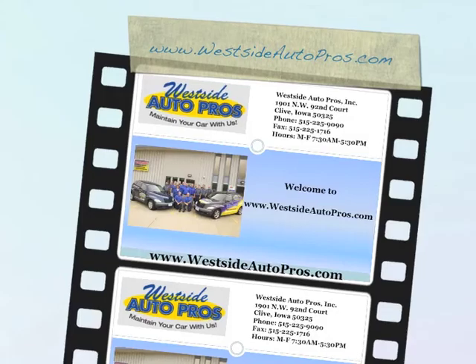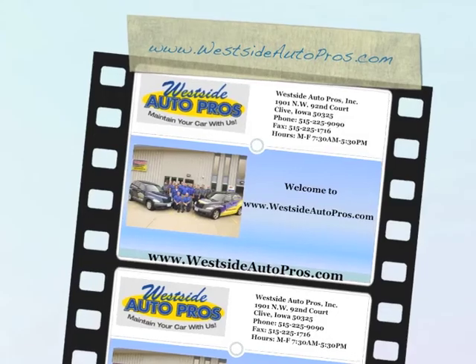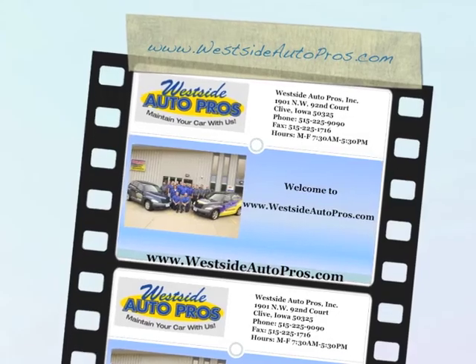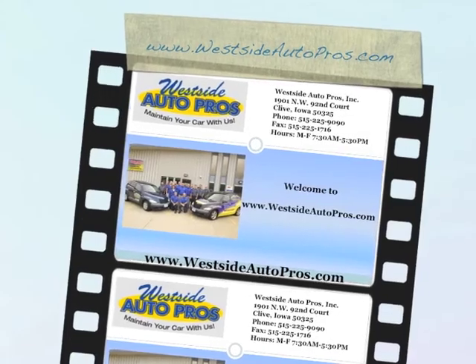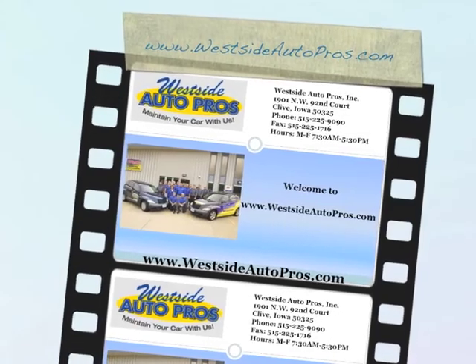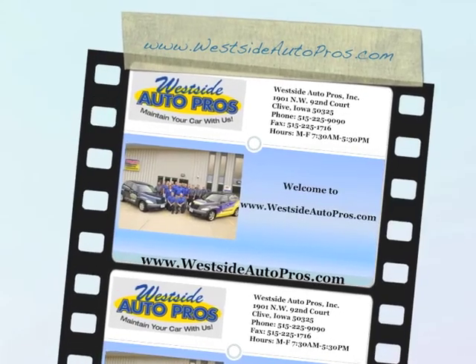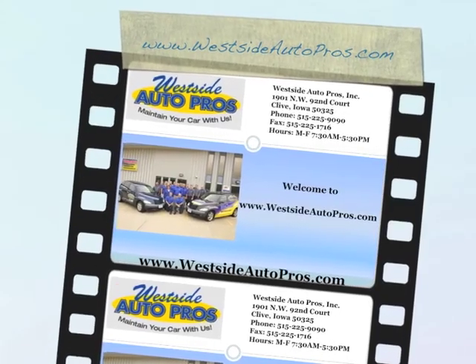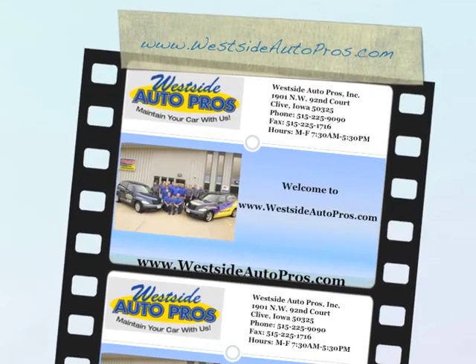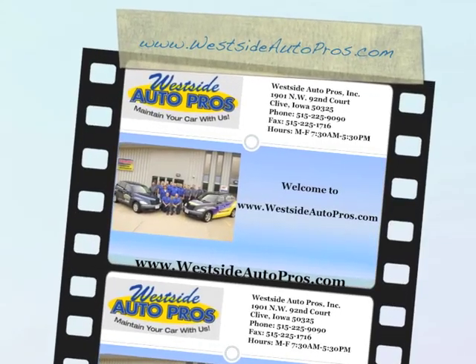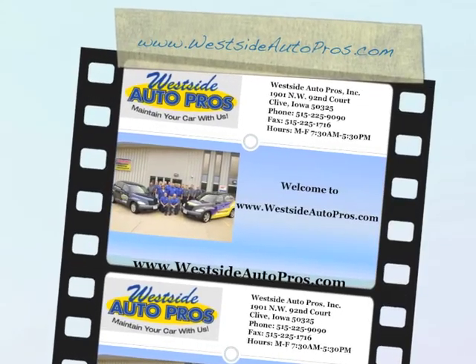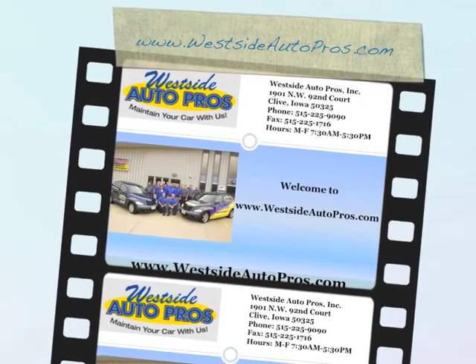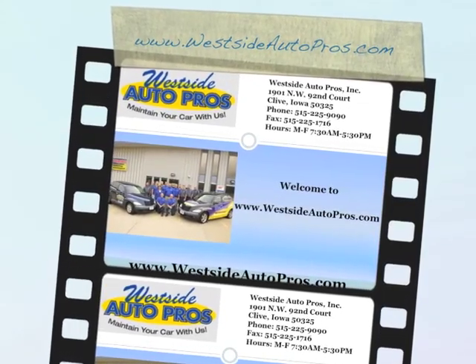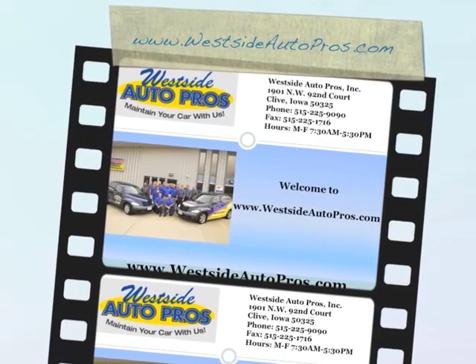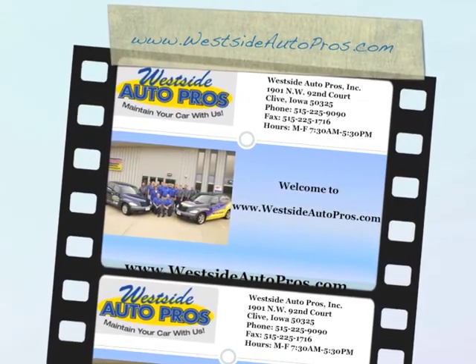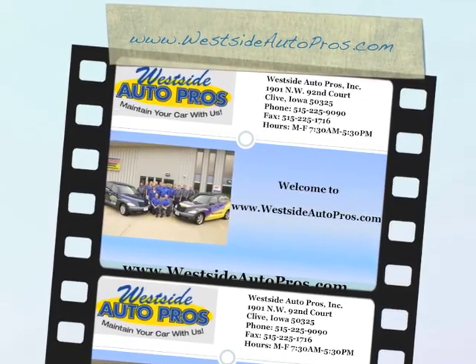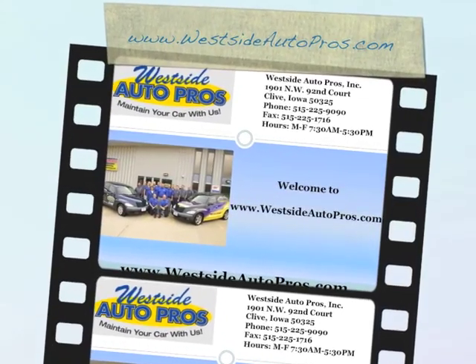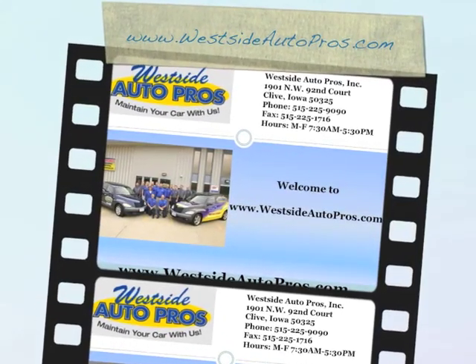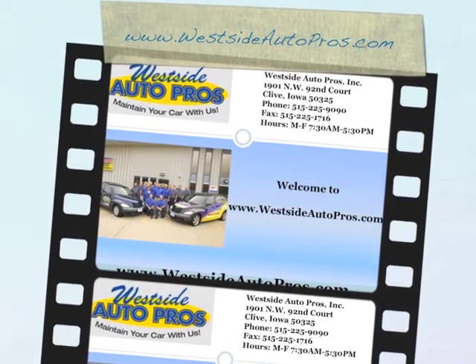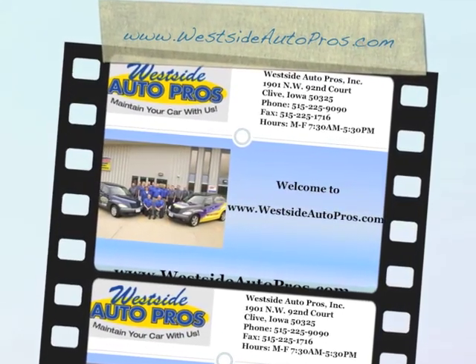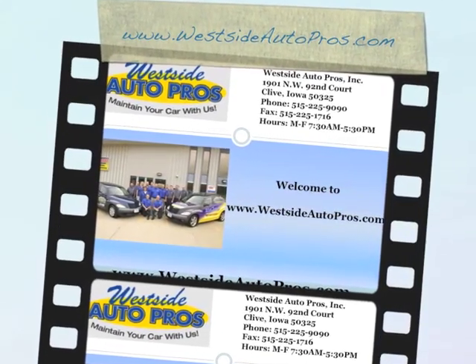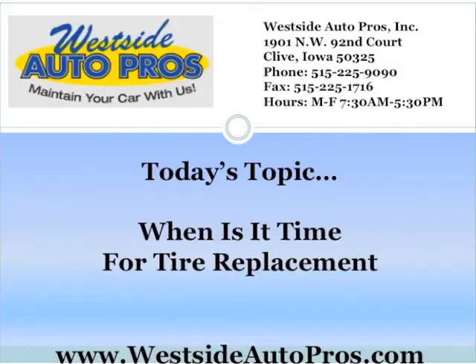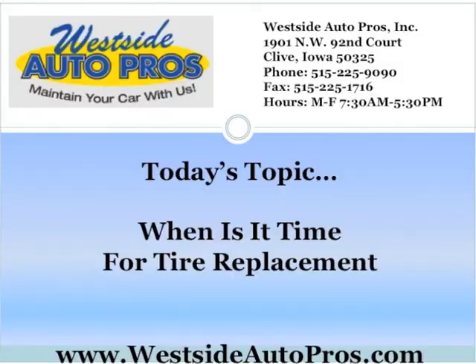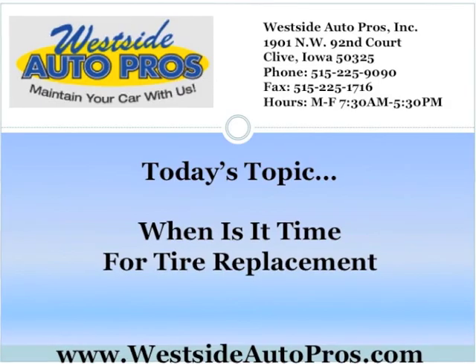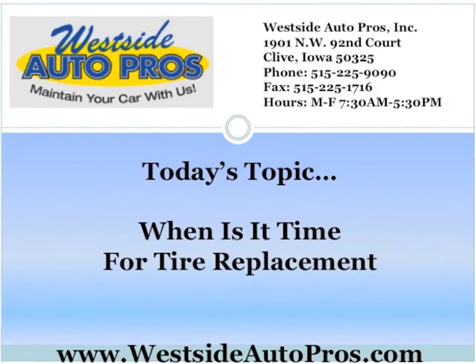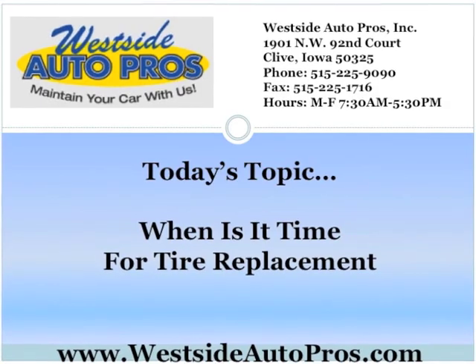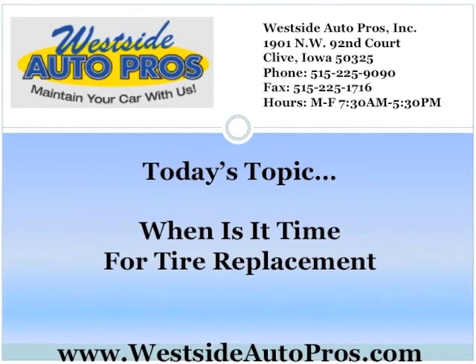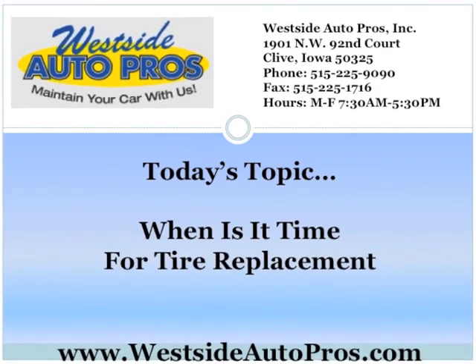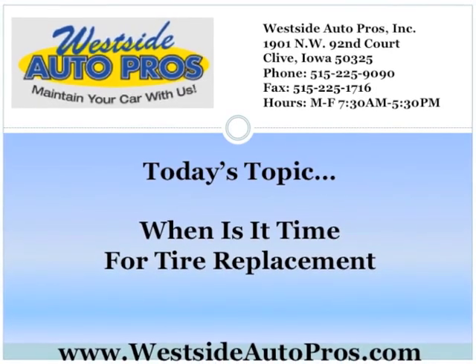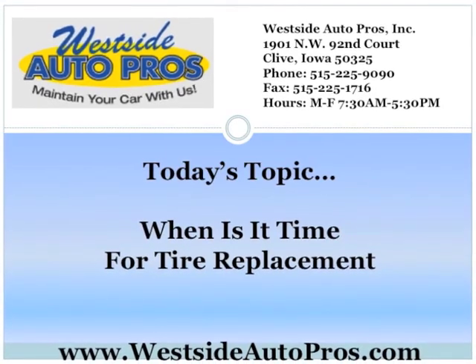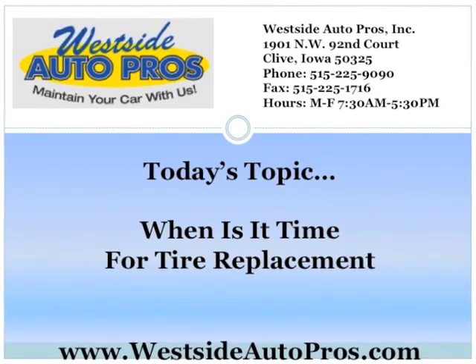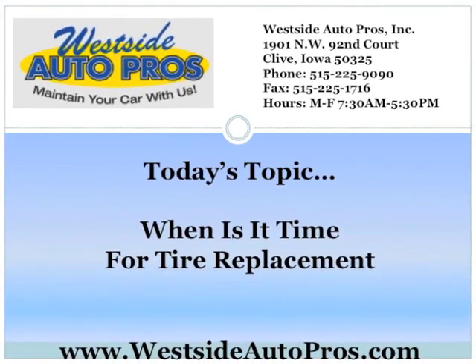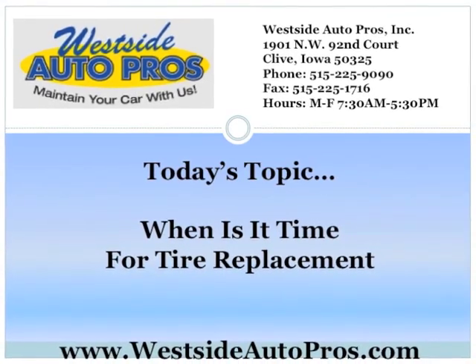Welcome to www.westsideautopros.com. Today's topic: when is it time for tire replacement?